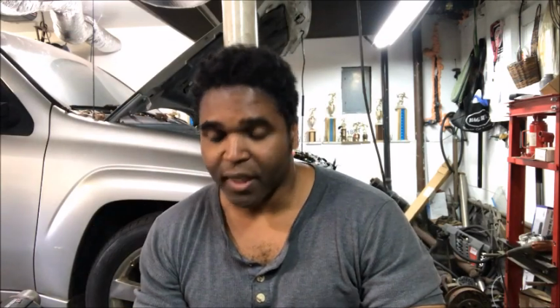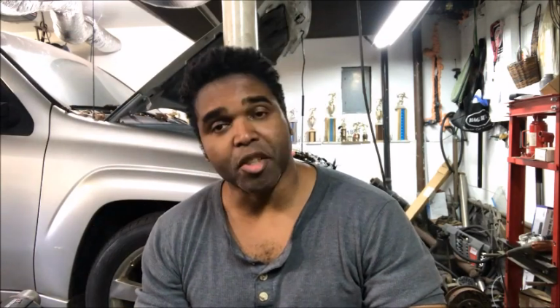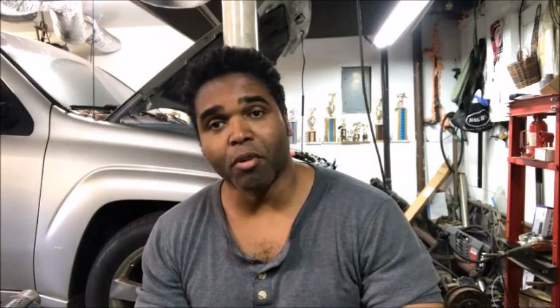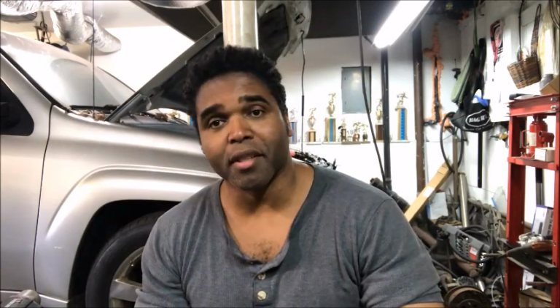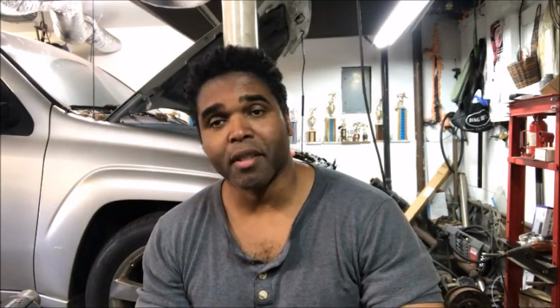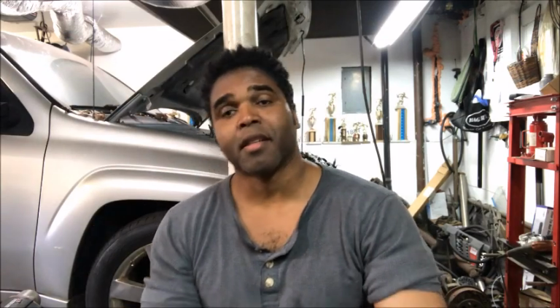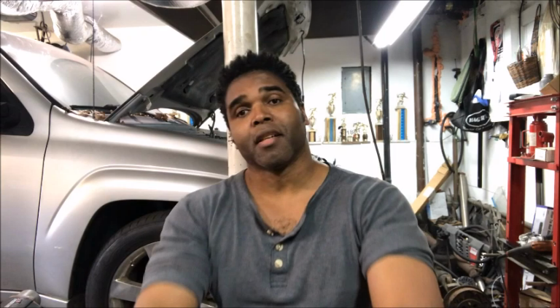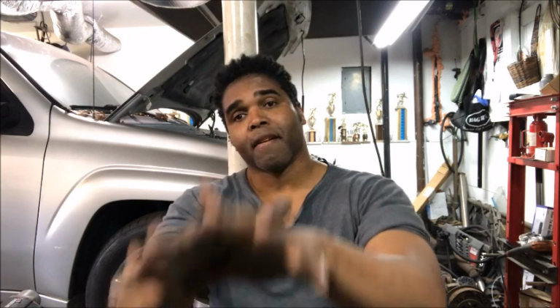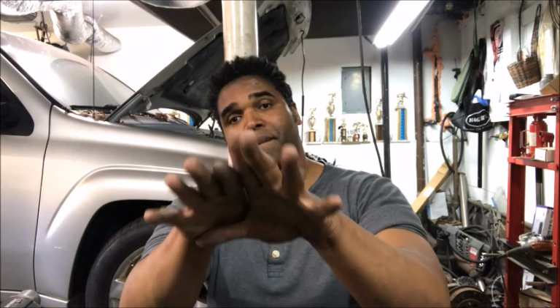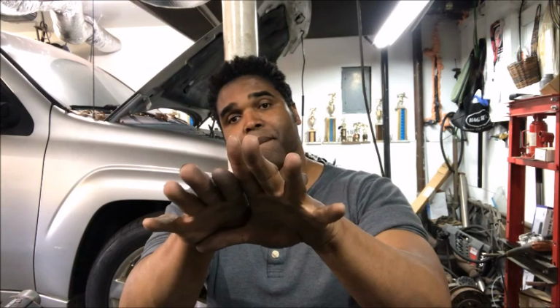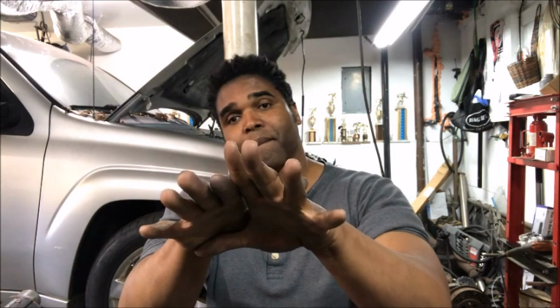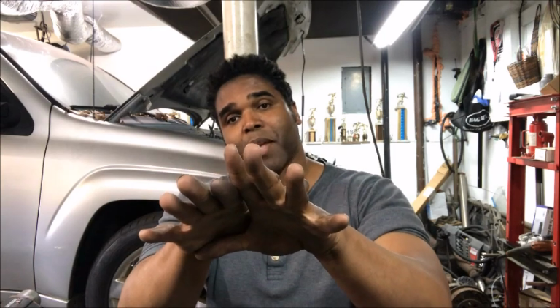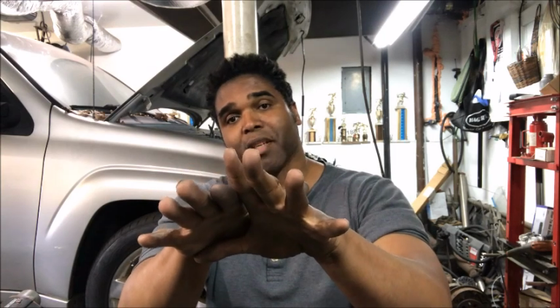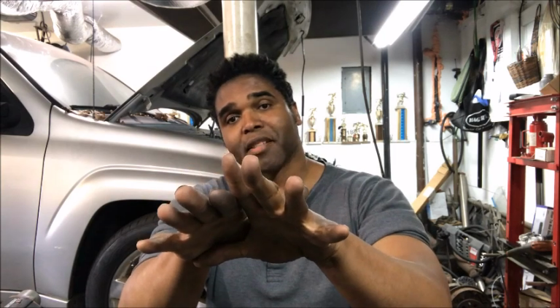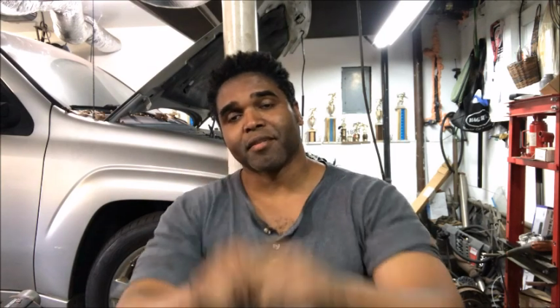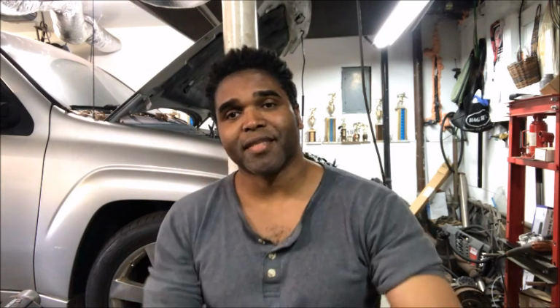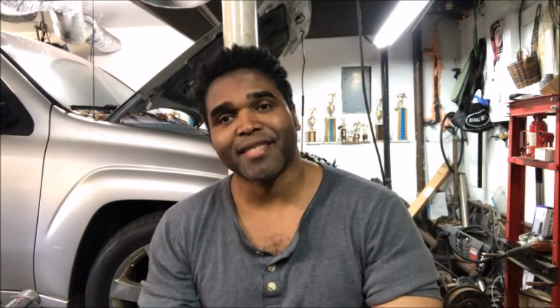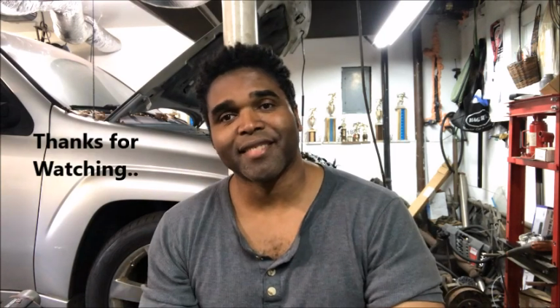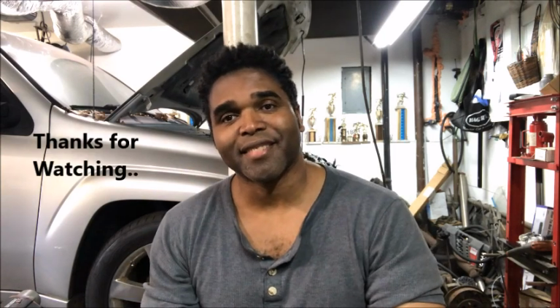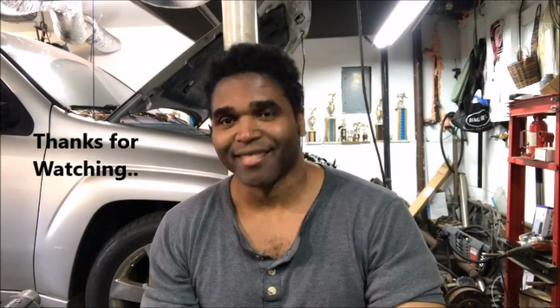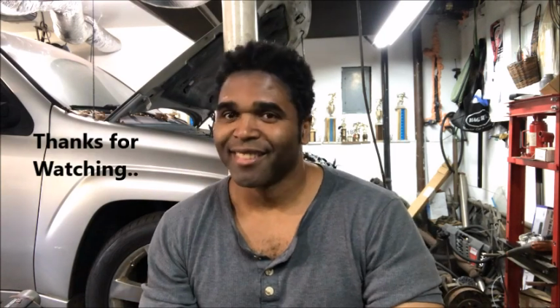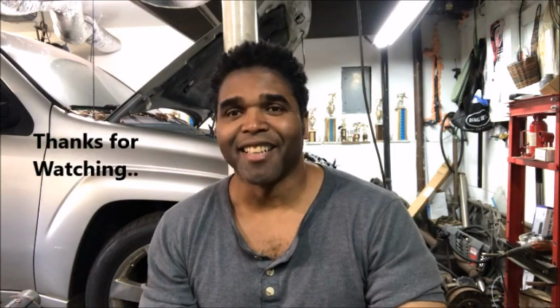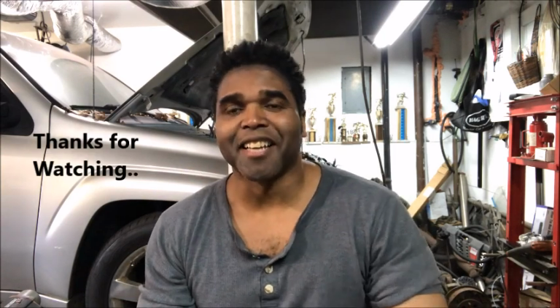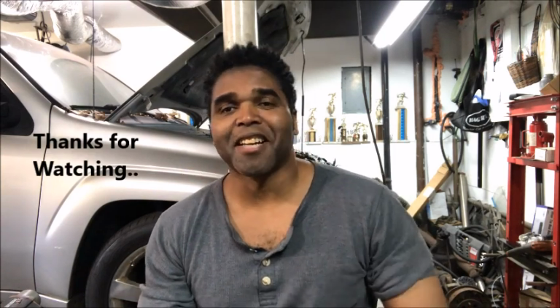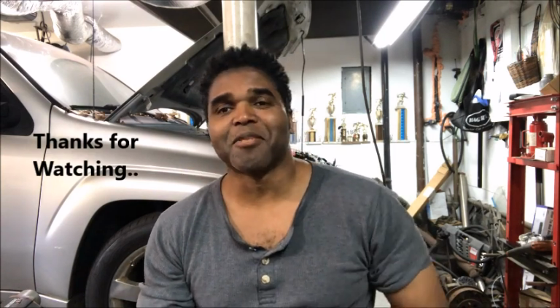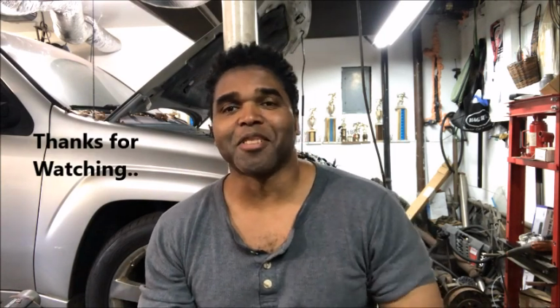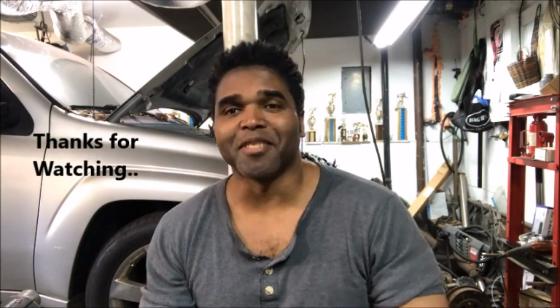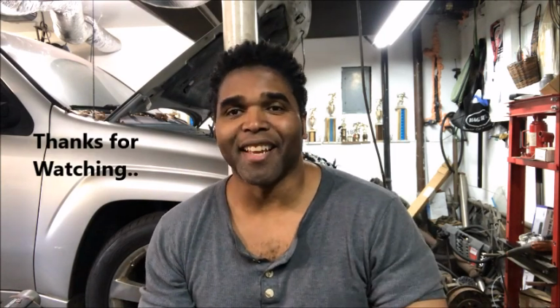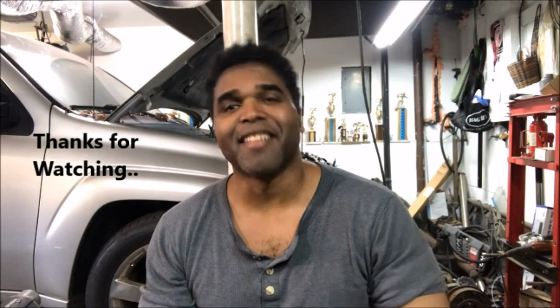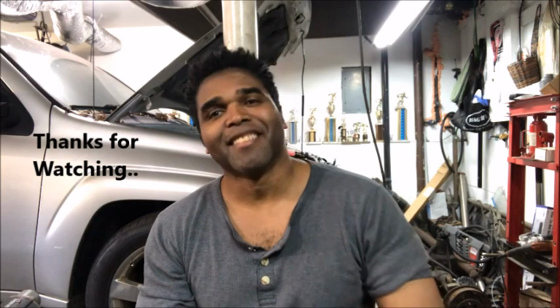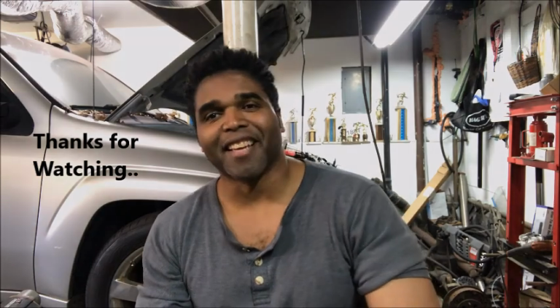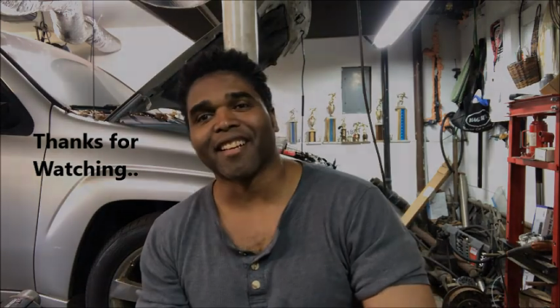As always, be easy, and I'll catch you guys real soon. Take care.